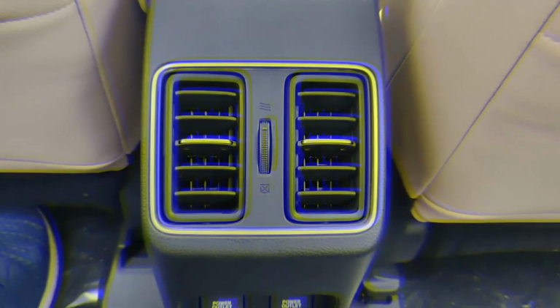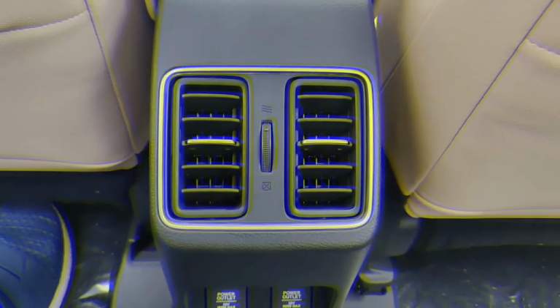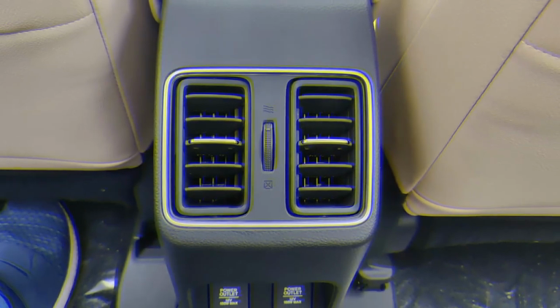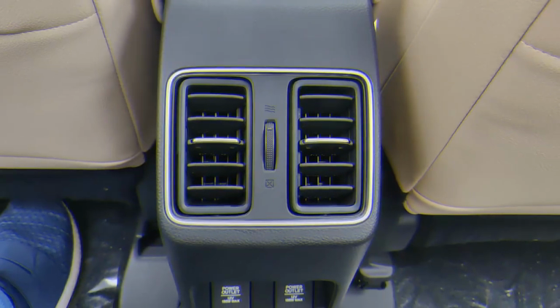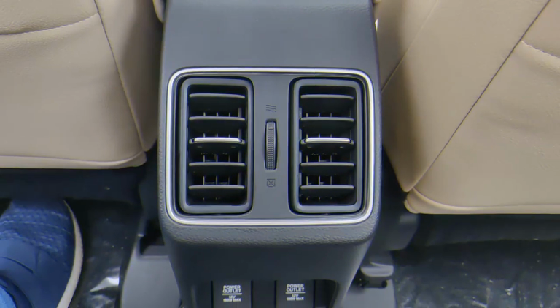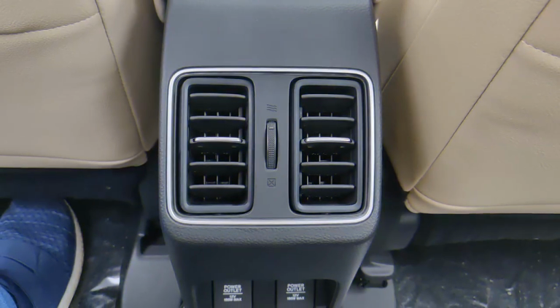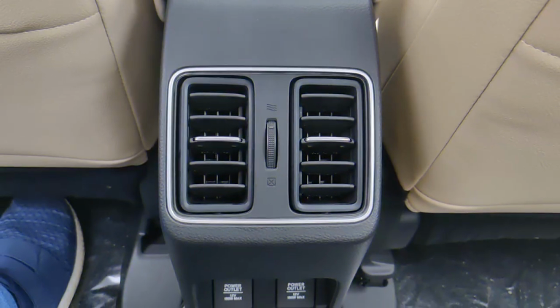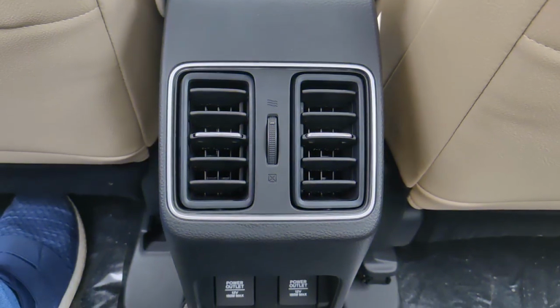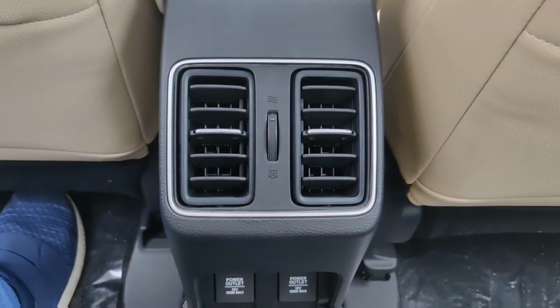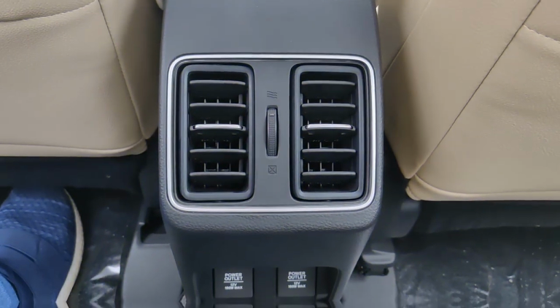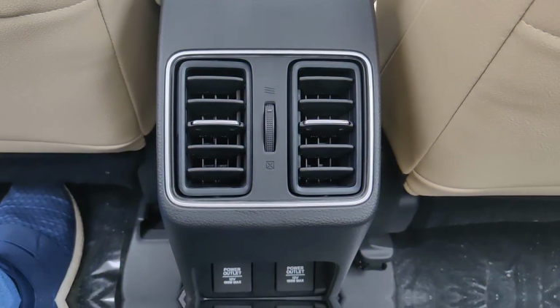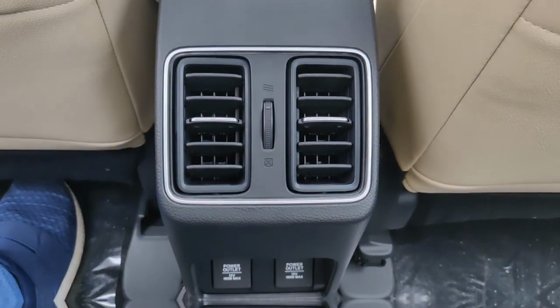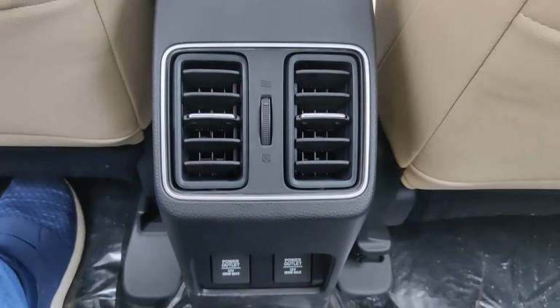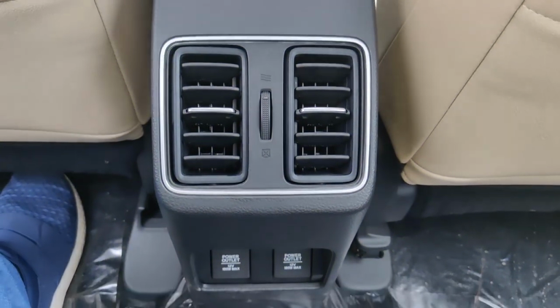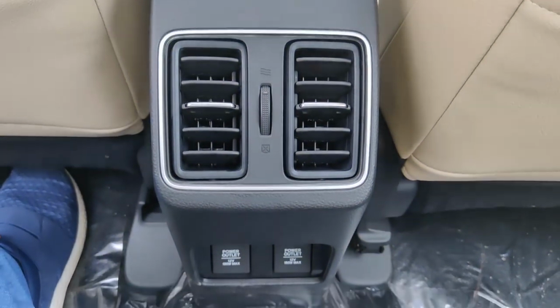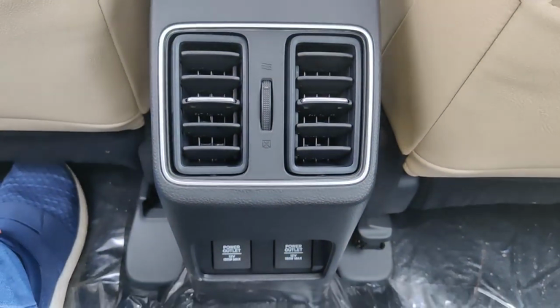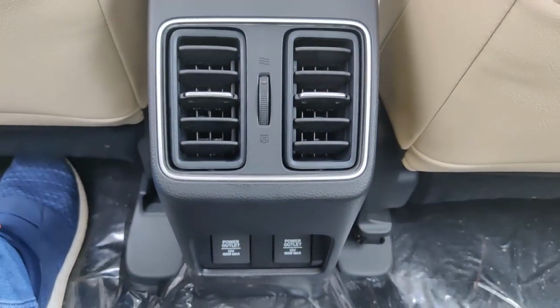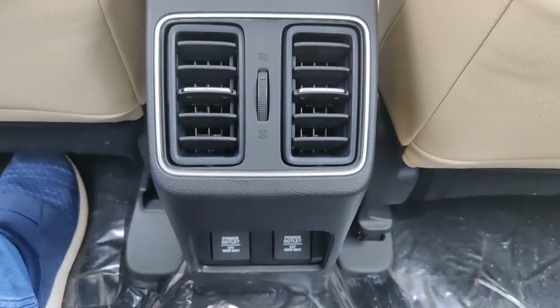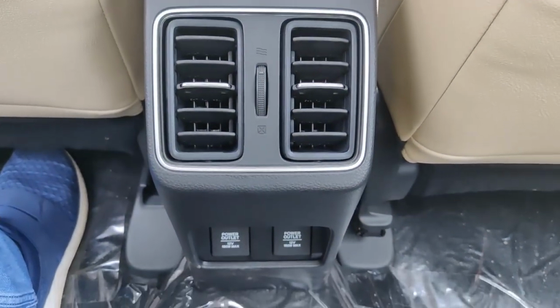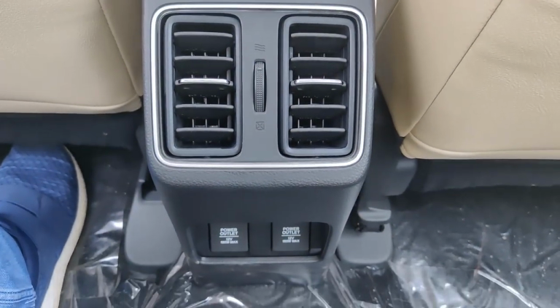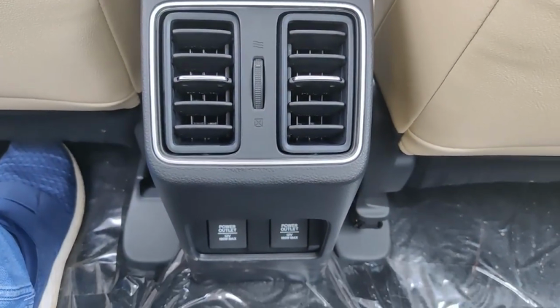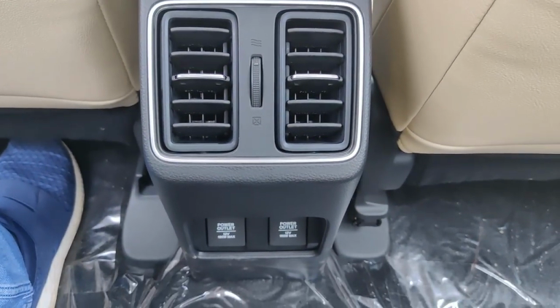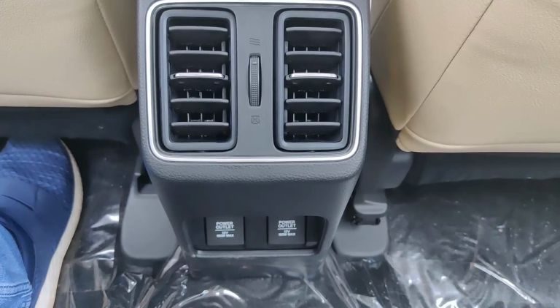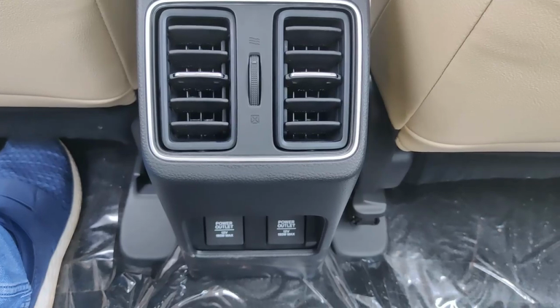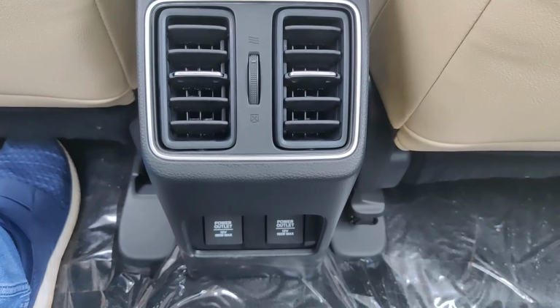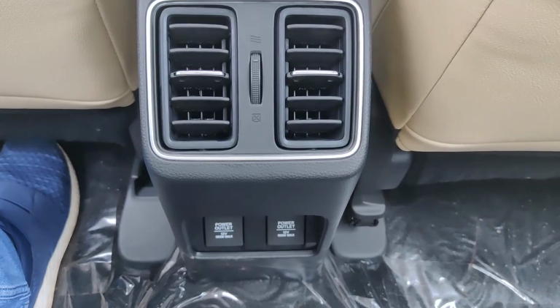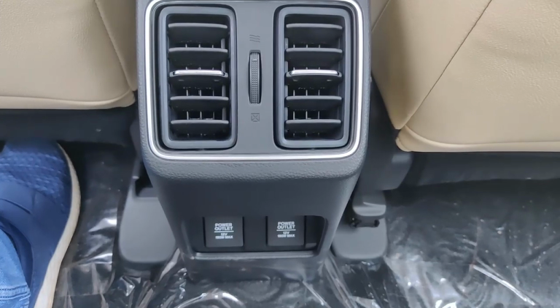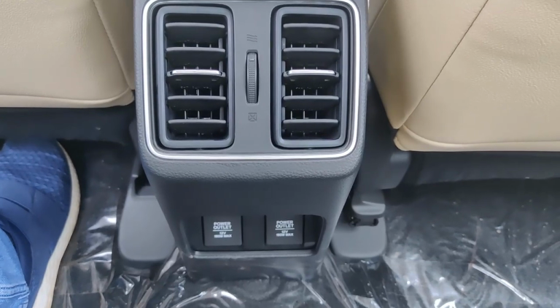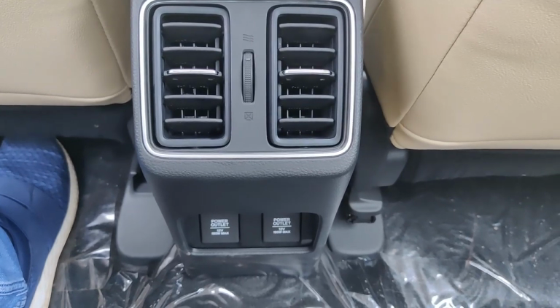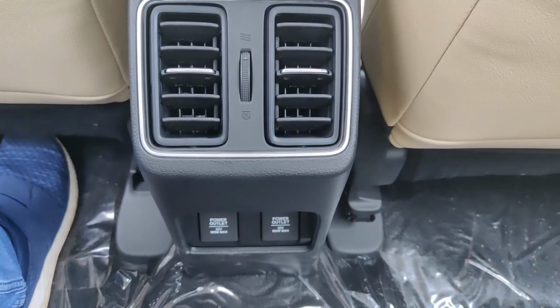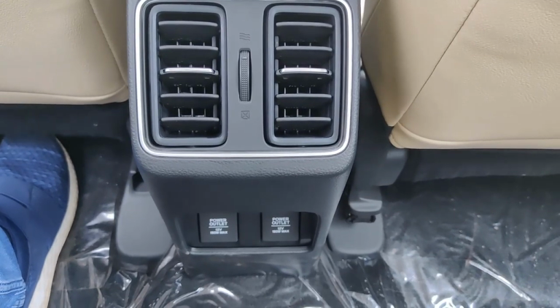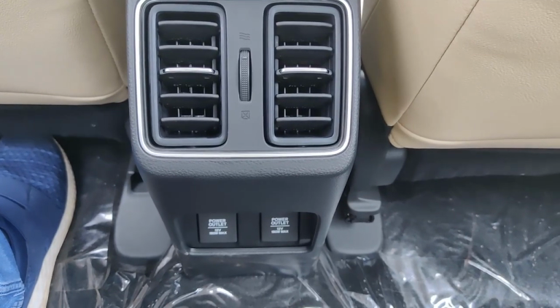In the rear, there are dedicated AC vents and two 12V power sockets provided for rear passengers.